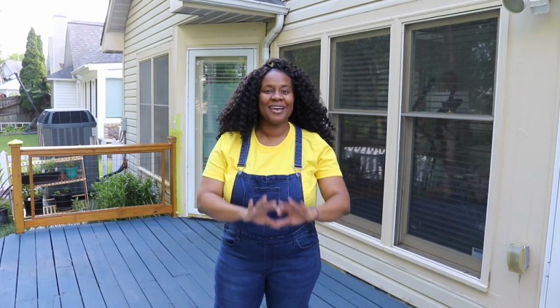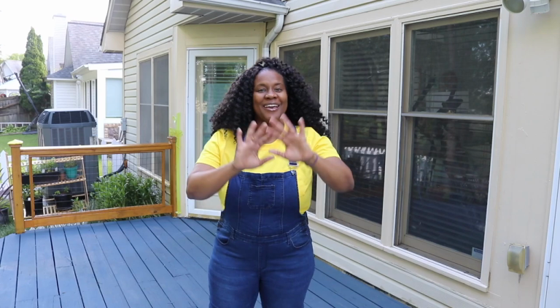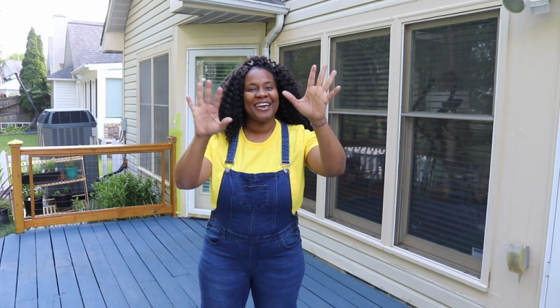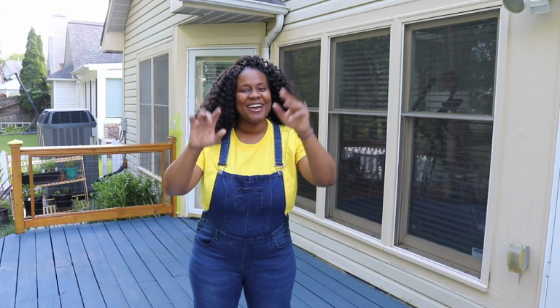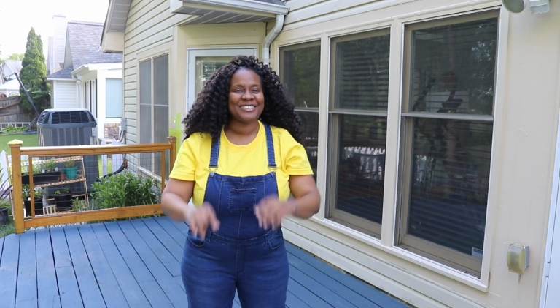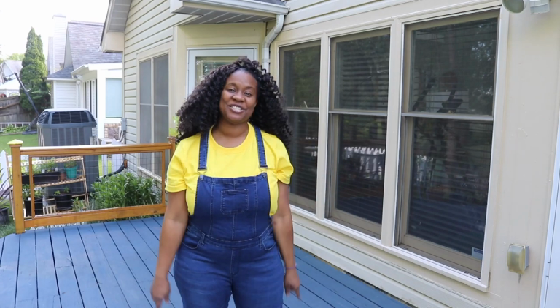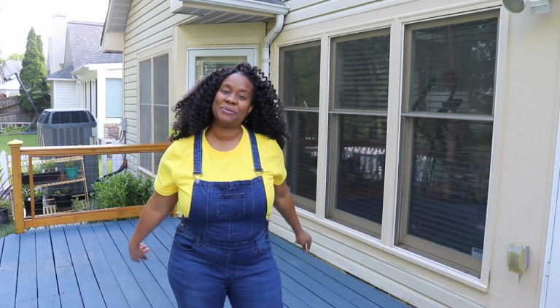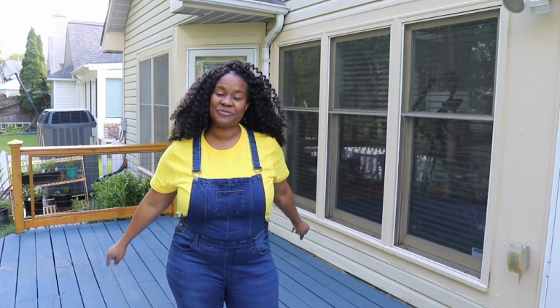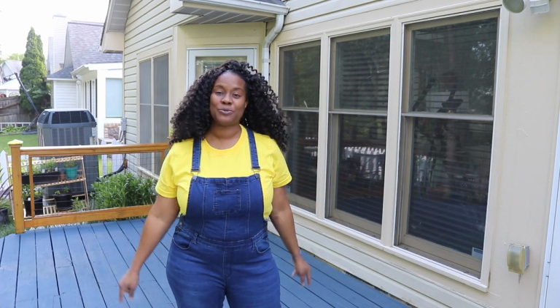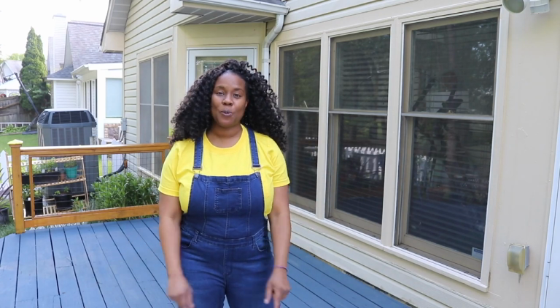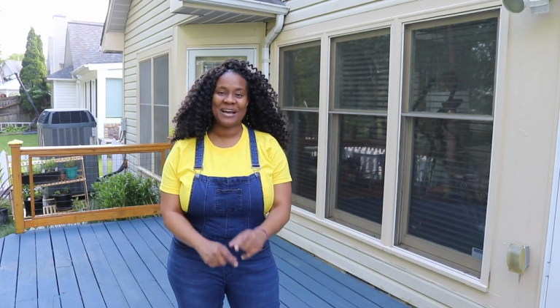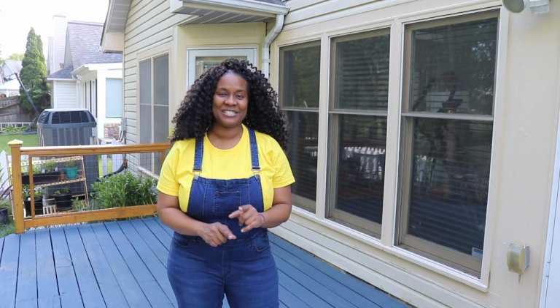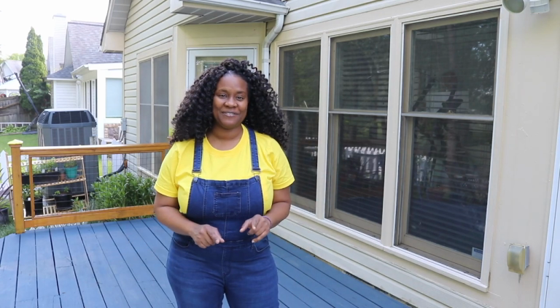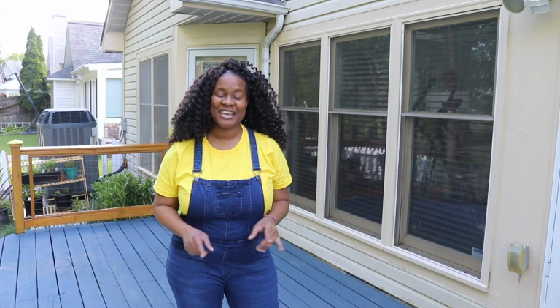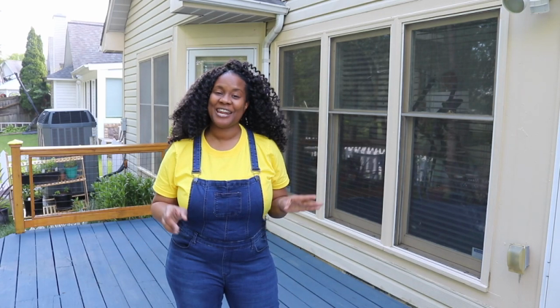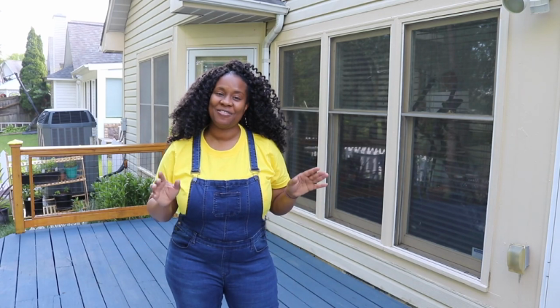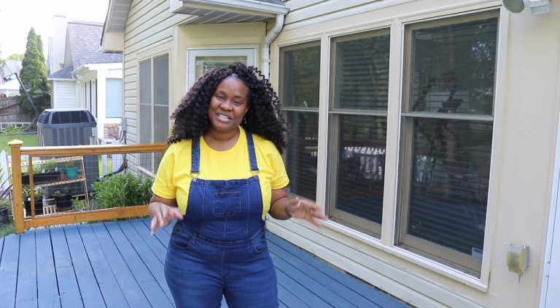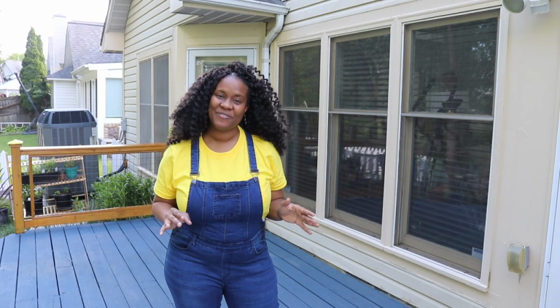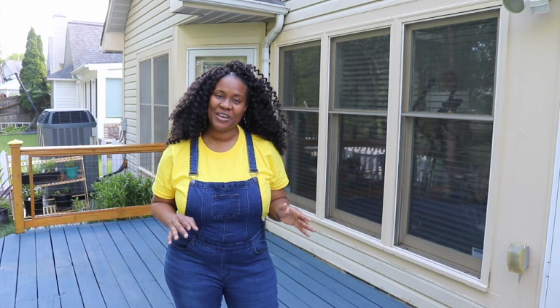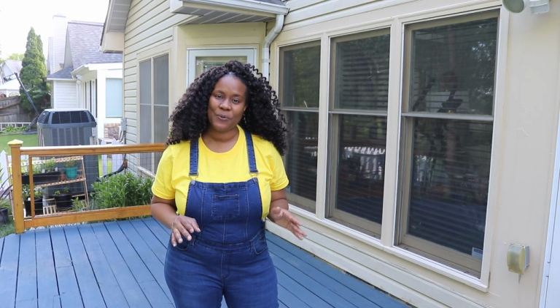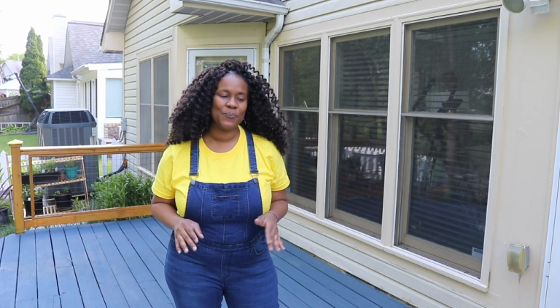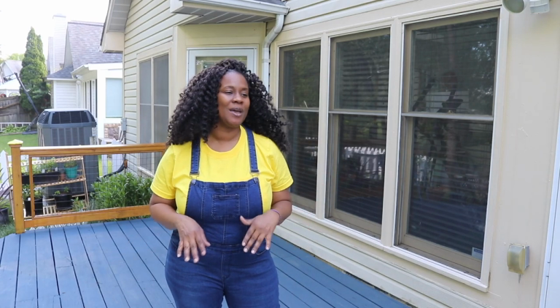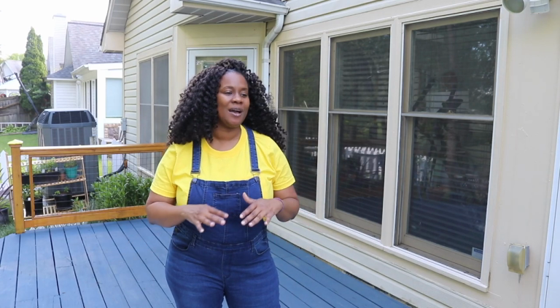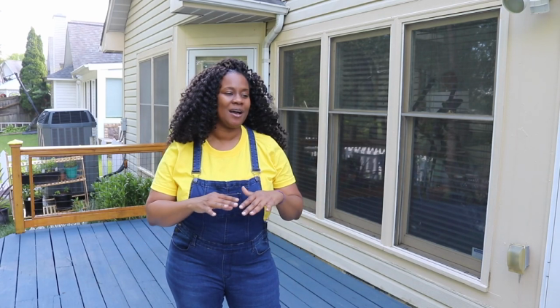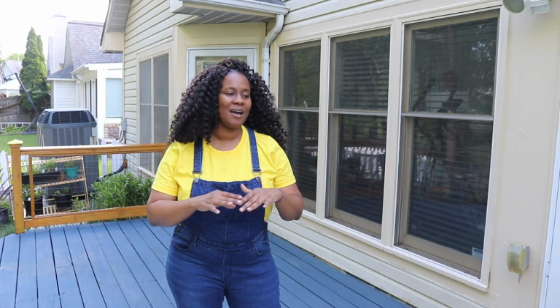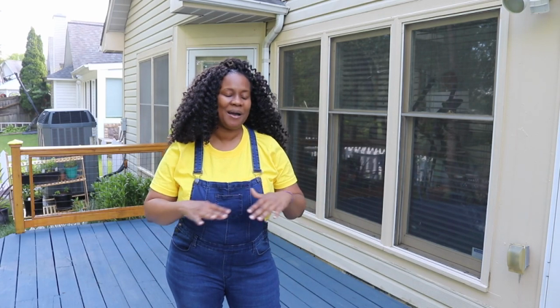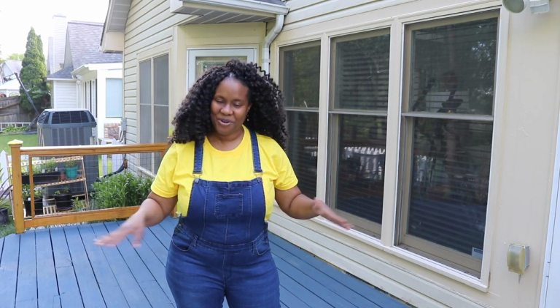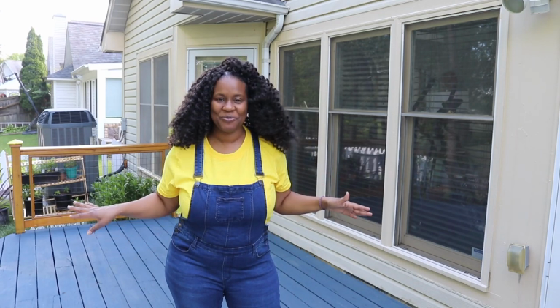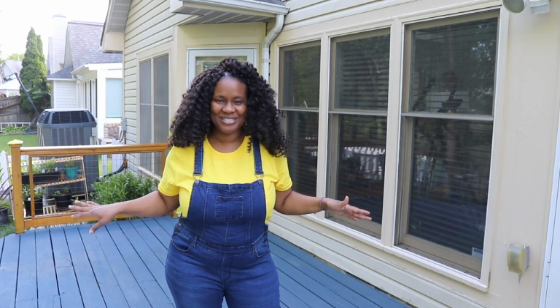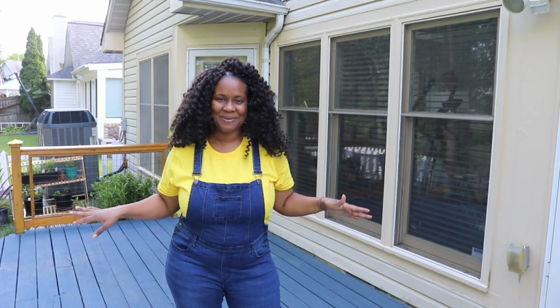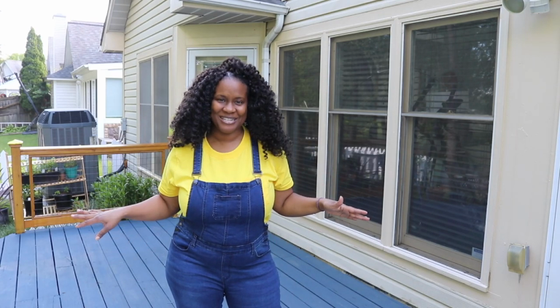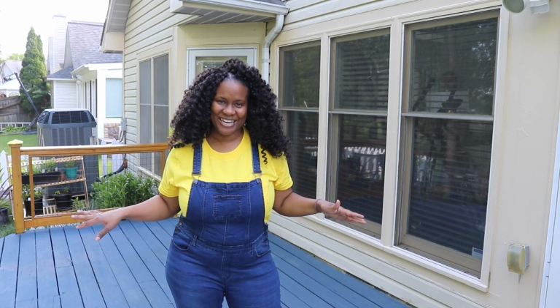Hey guys, it's Tamisha from Toolbox Divas, and in this video I'm gonna restain my deck.